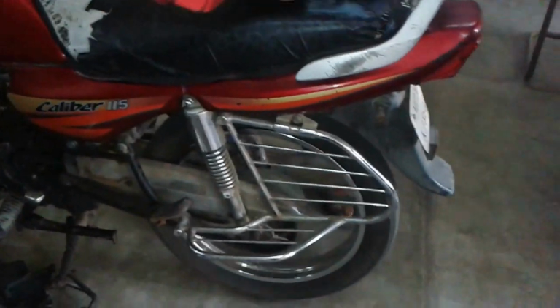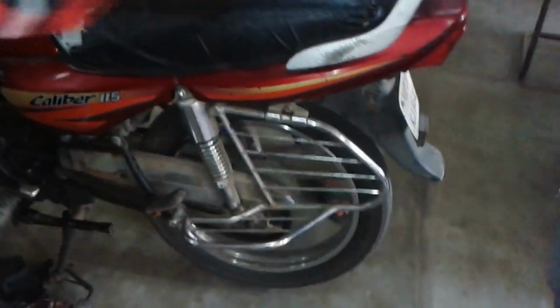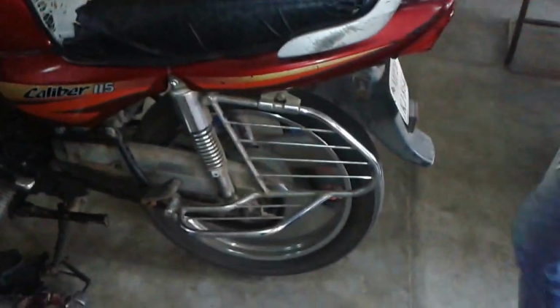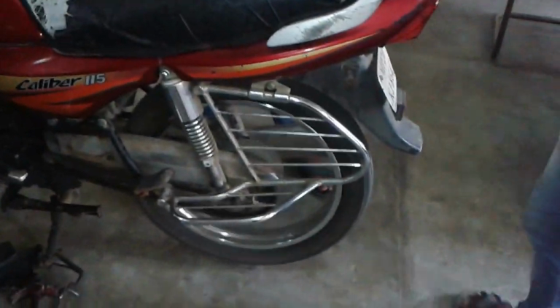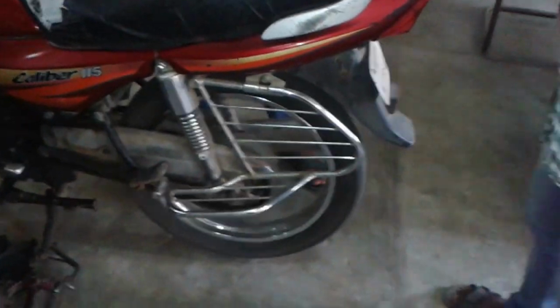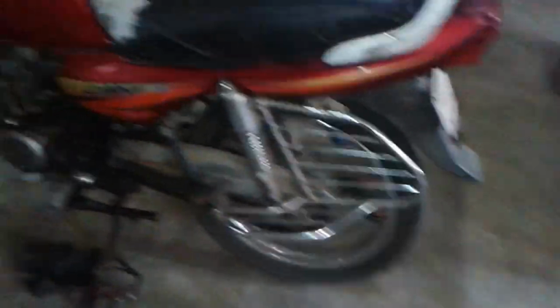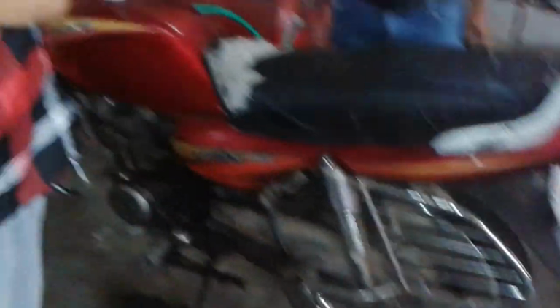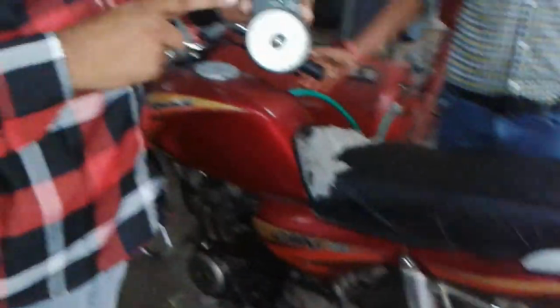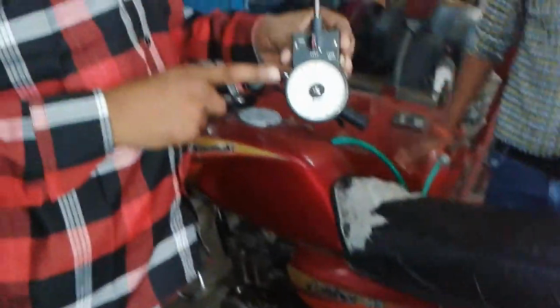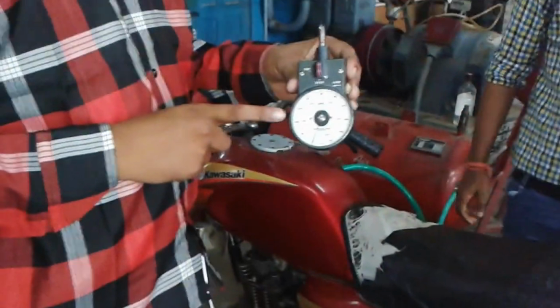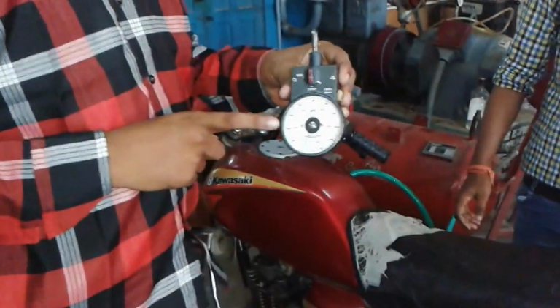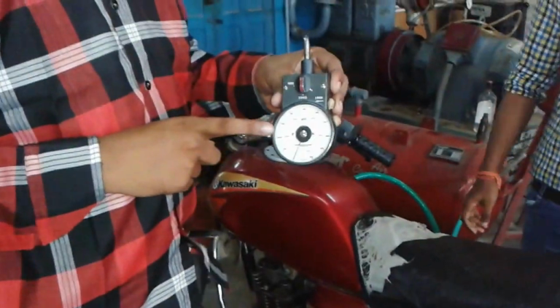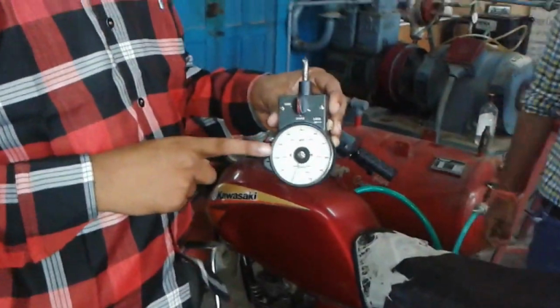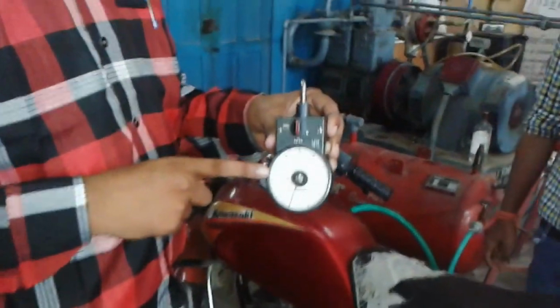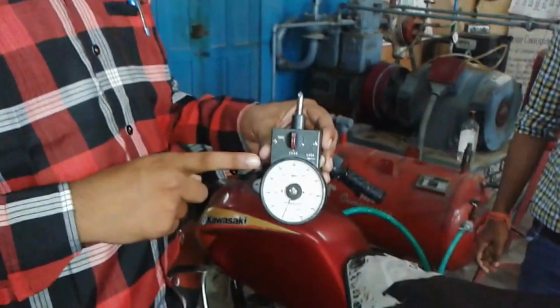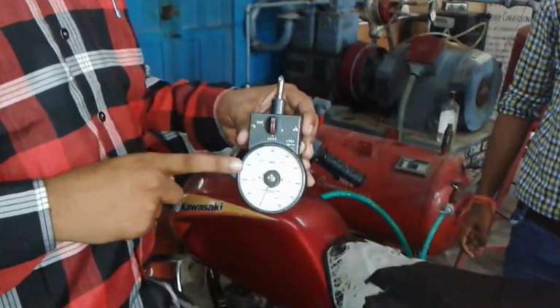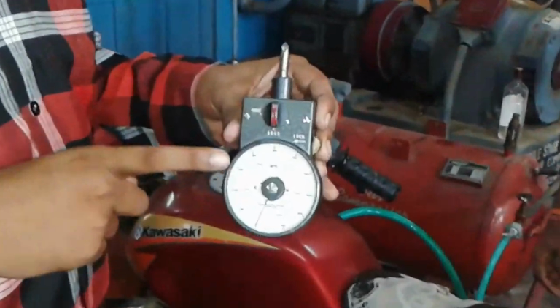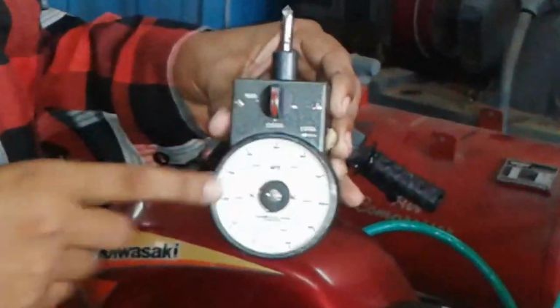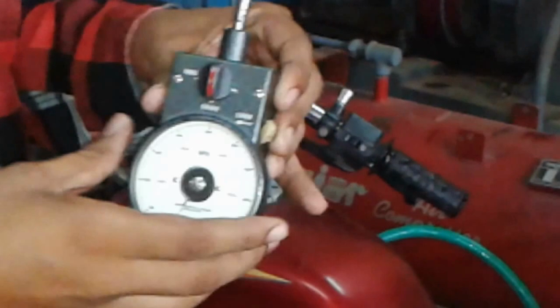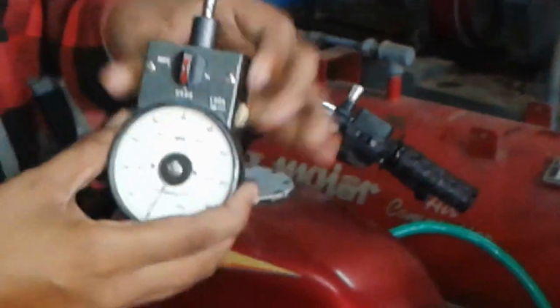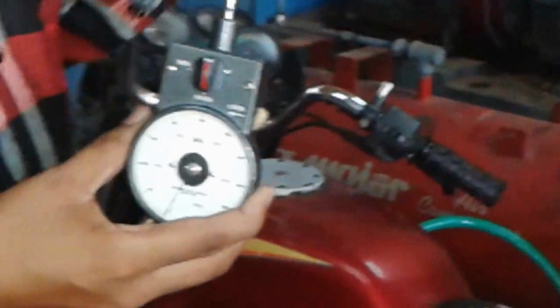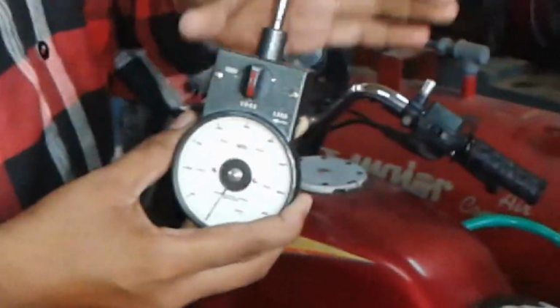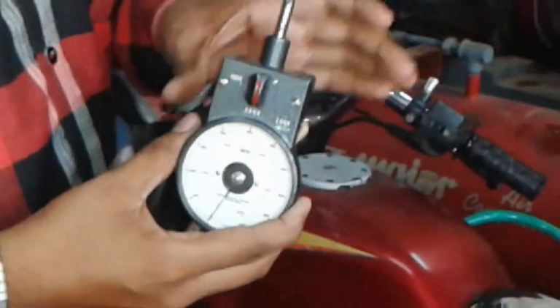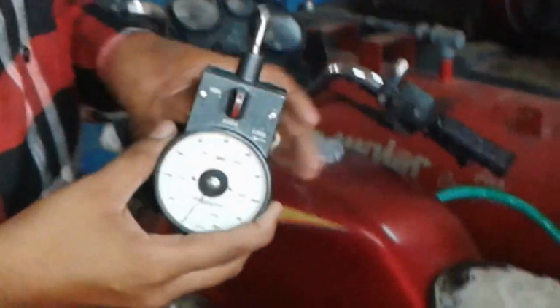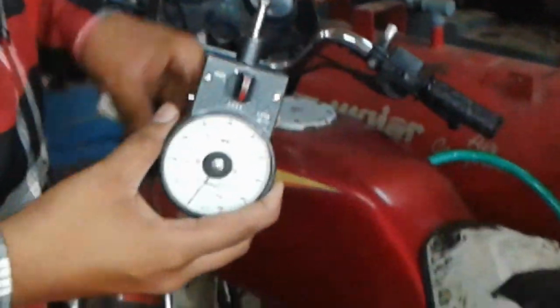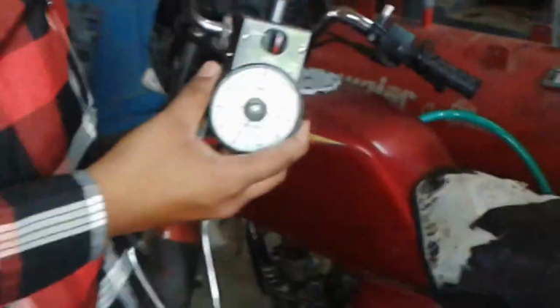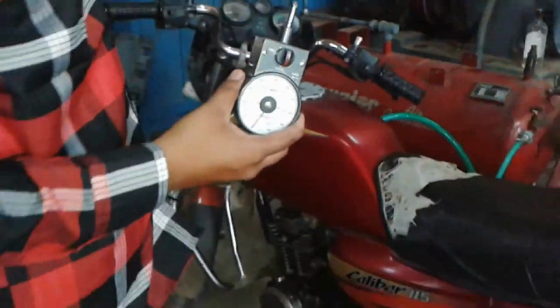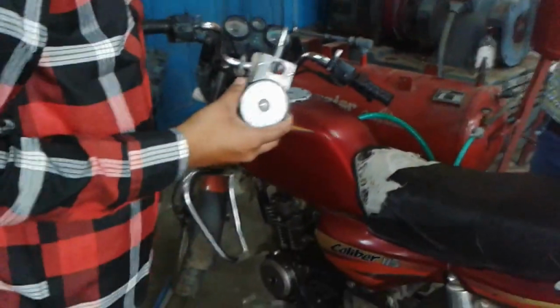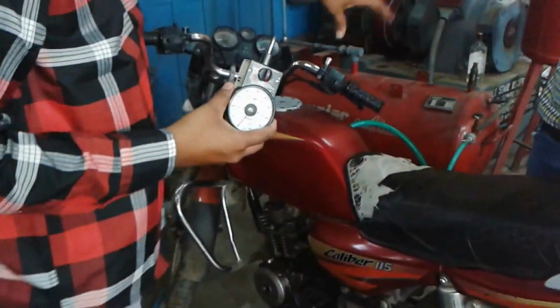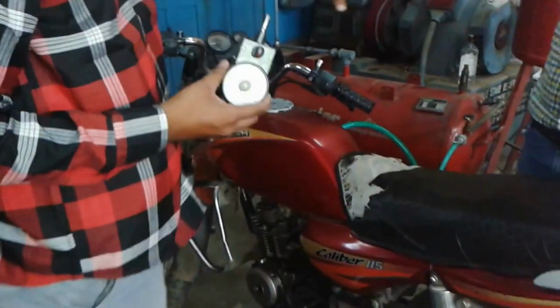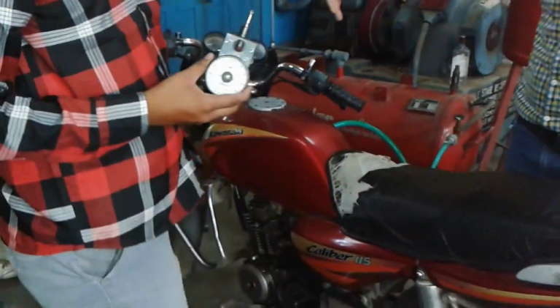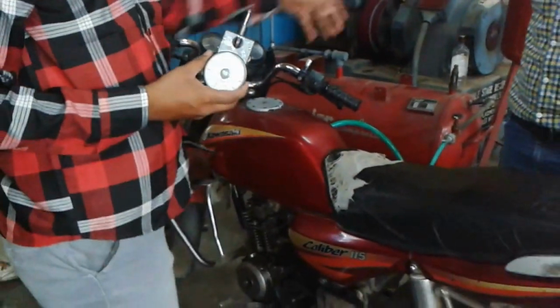Now this is the meter, and with the help of this meter we will check the bike. Let us see the pressure.